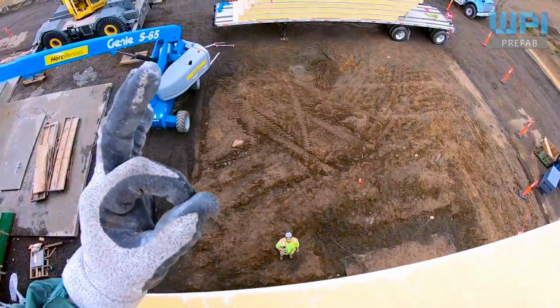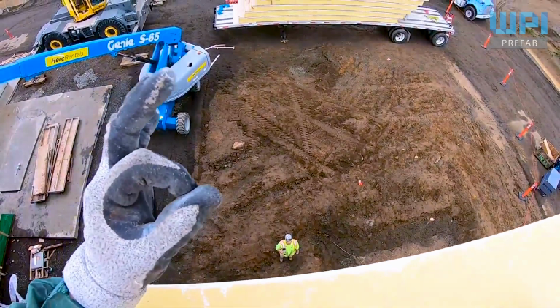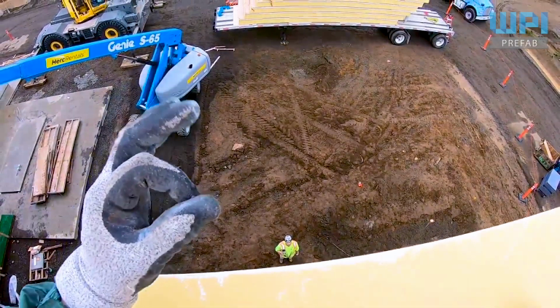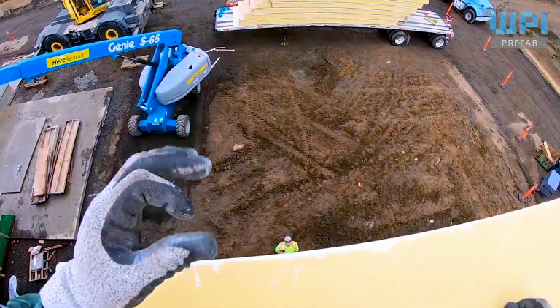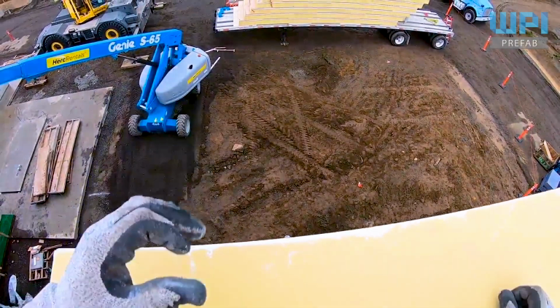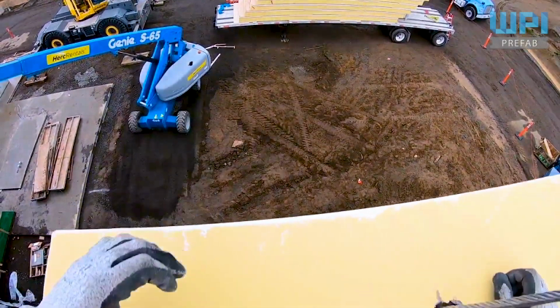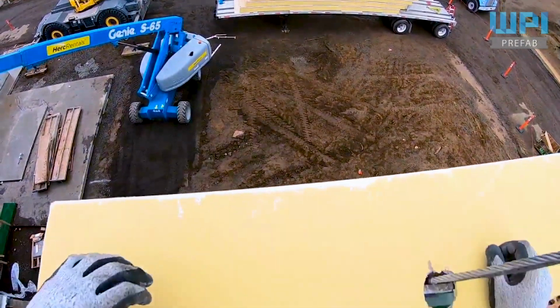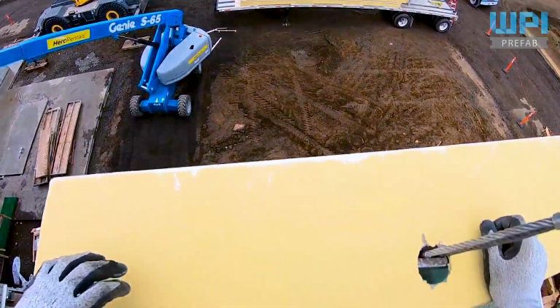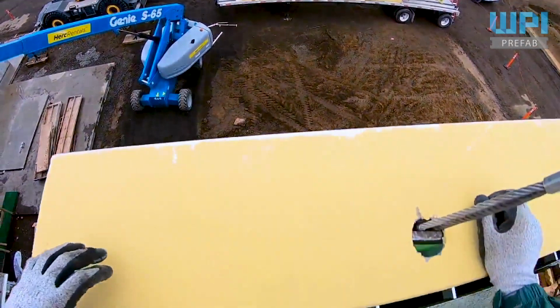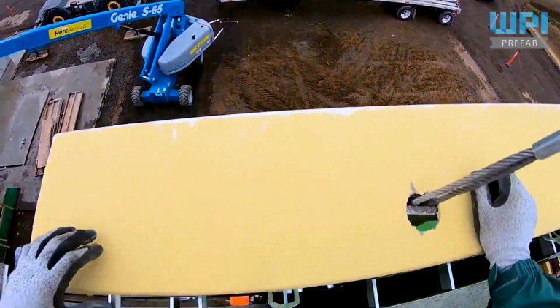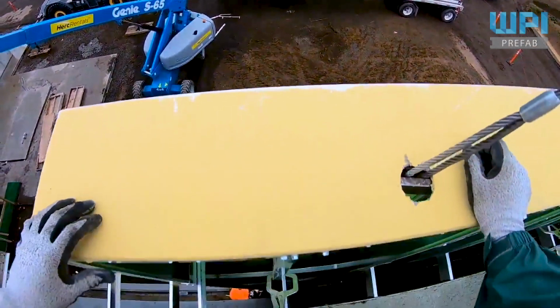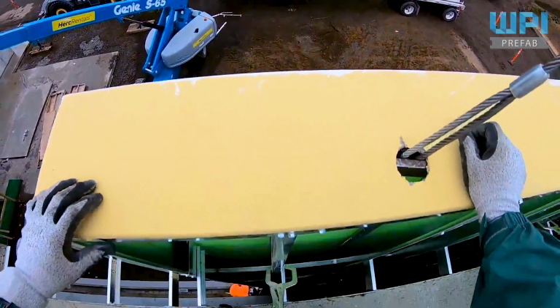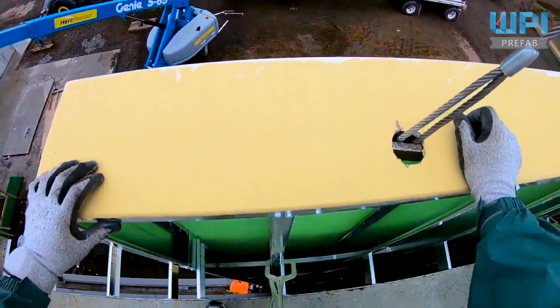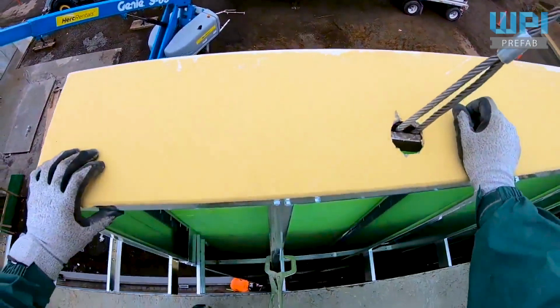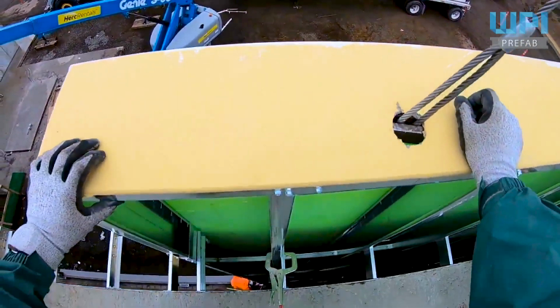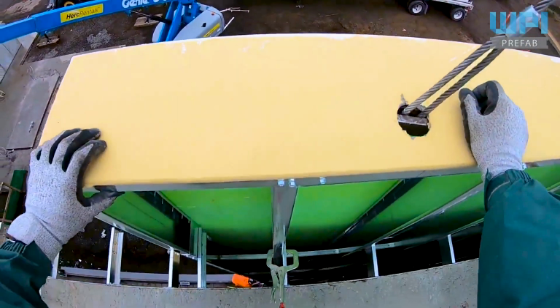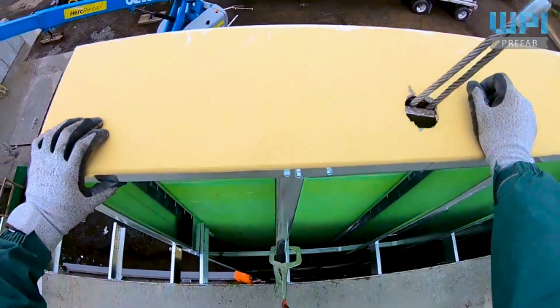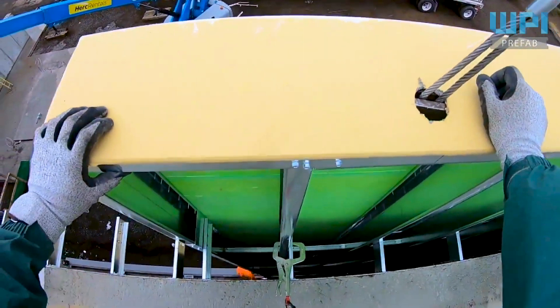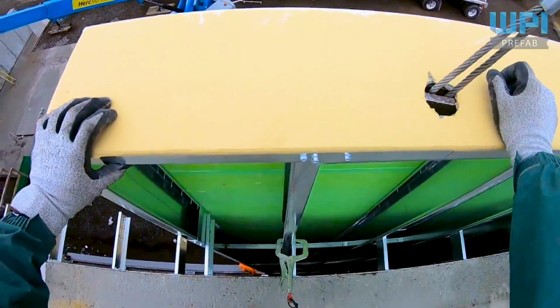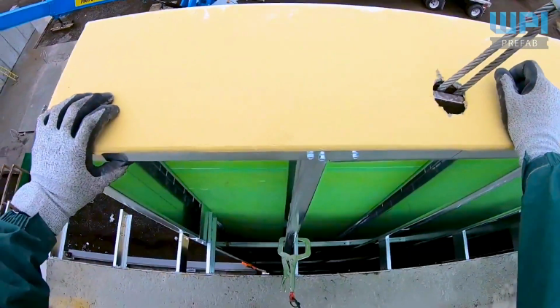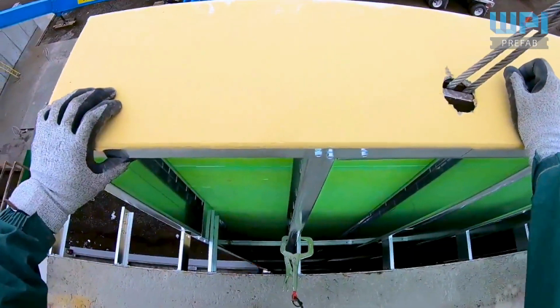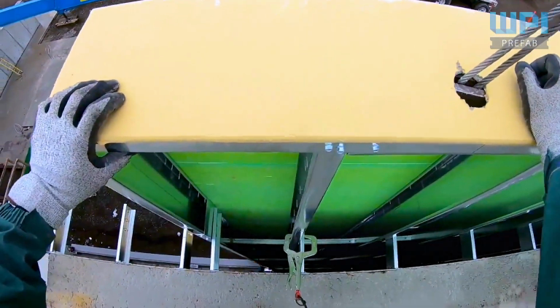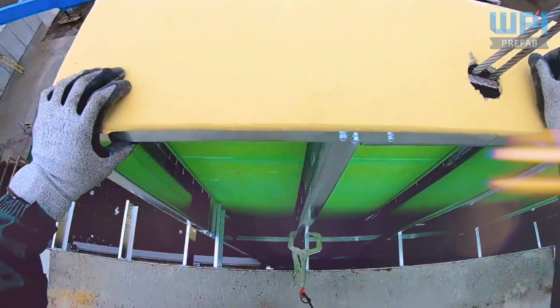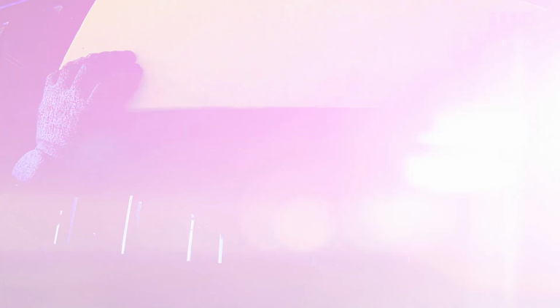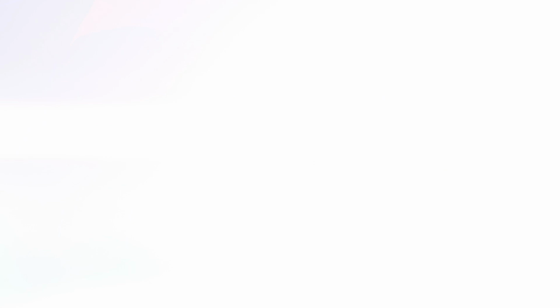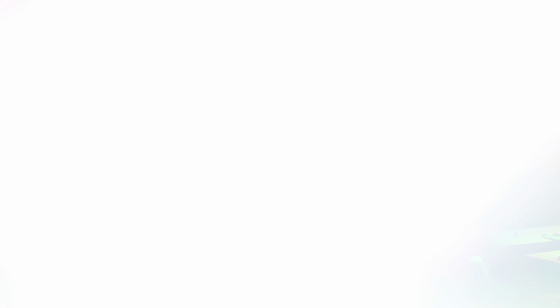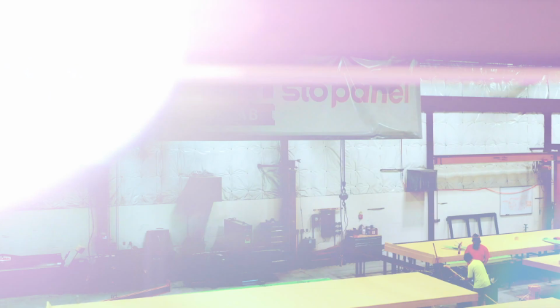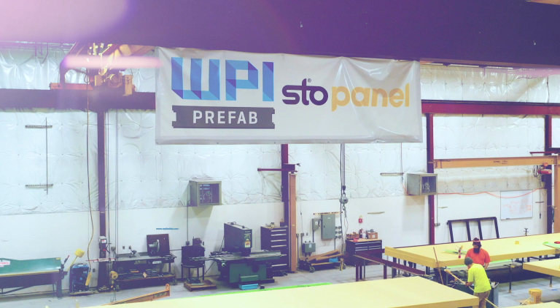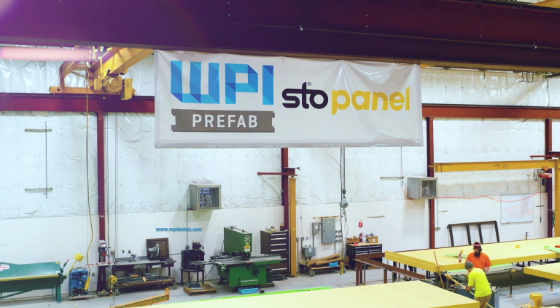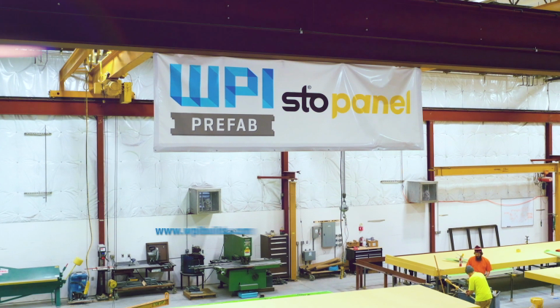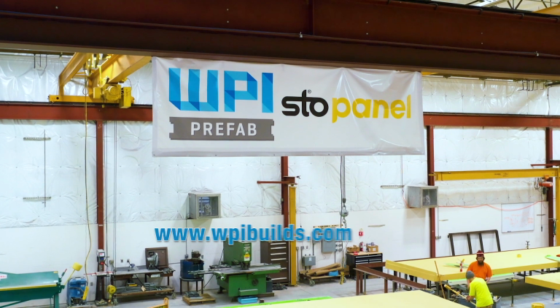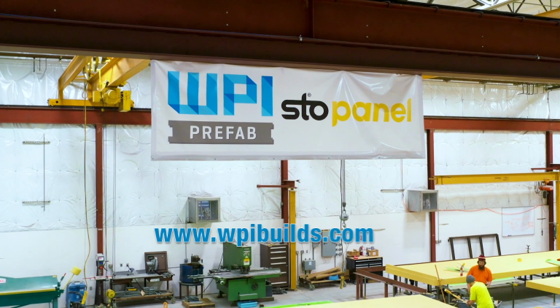To learn more about what WPI Prefab can offer your project, visit us at WPIBuilds.com.